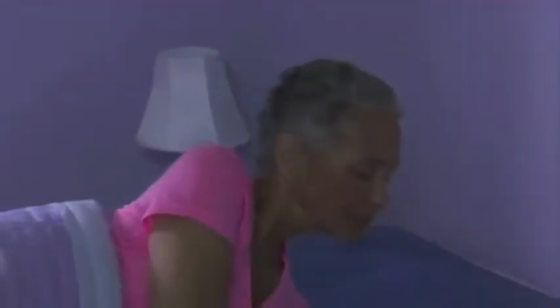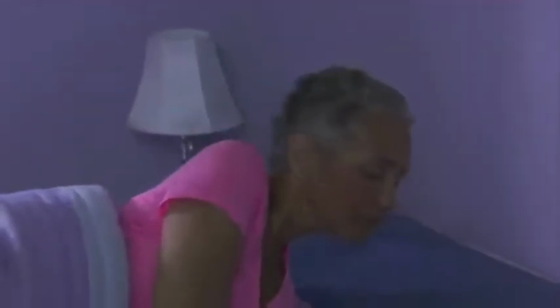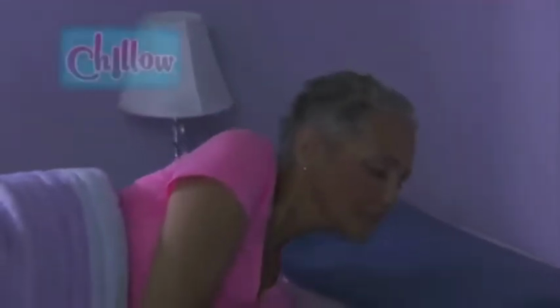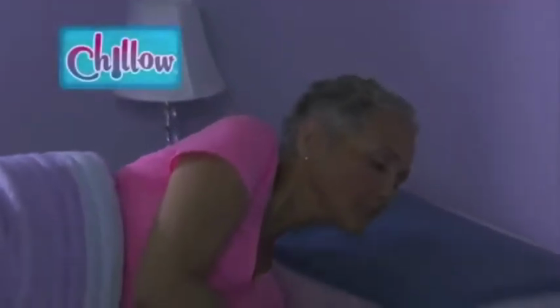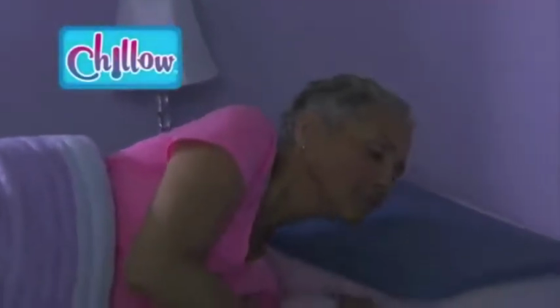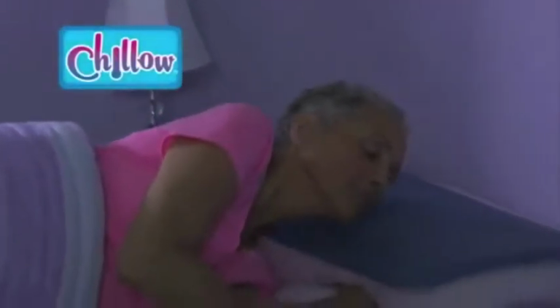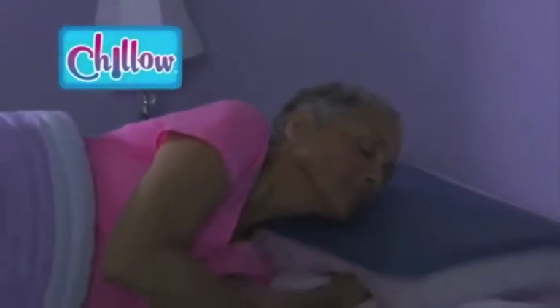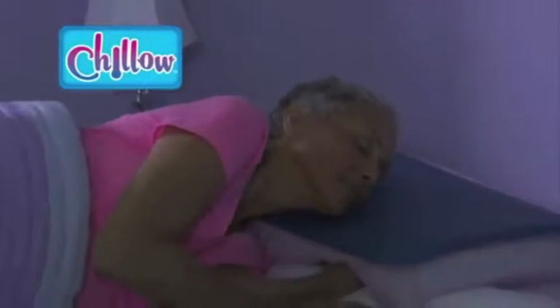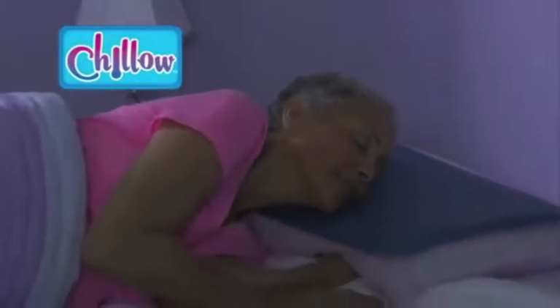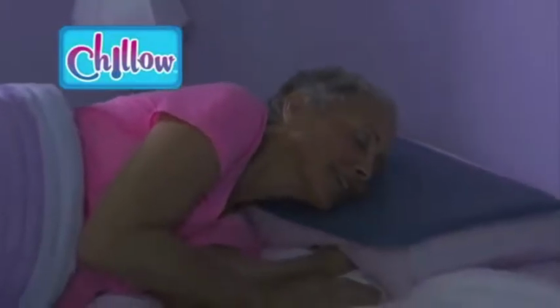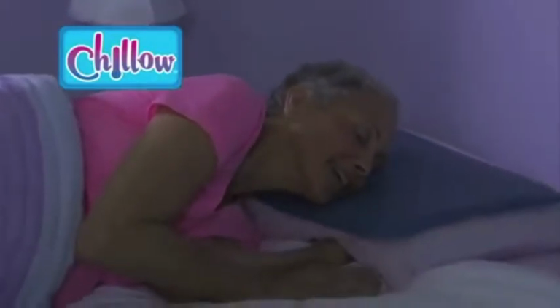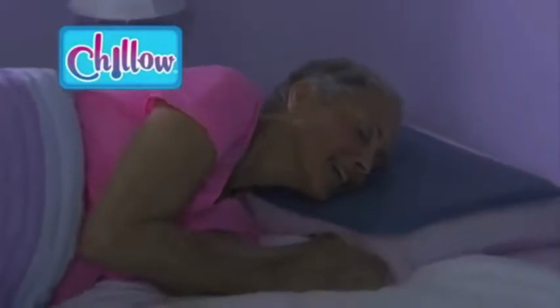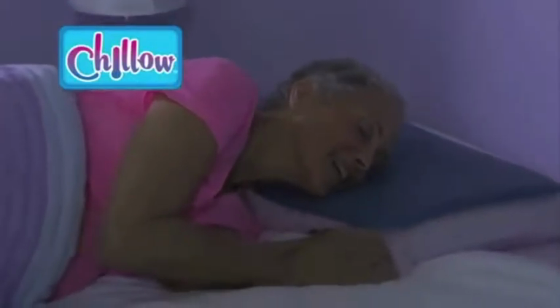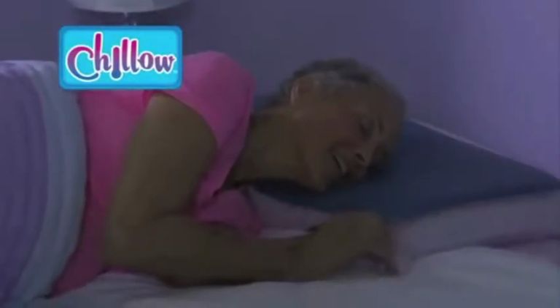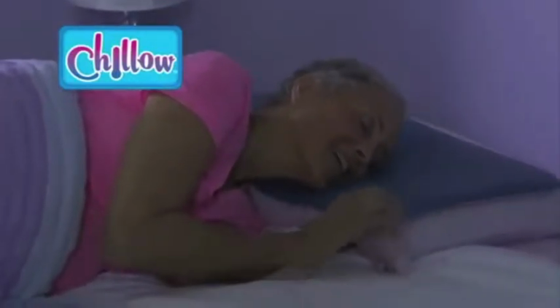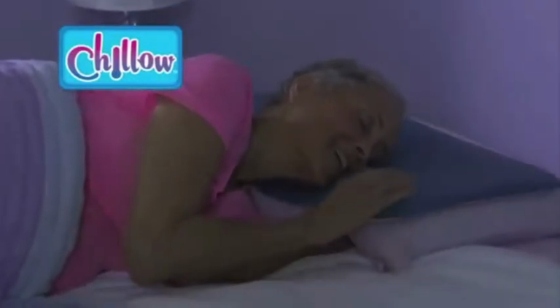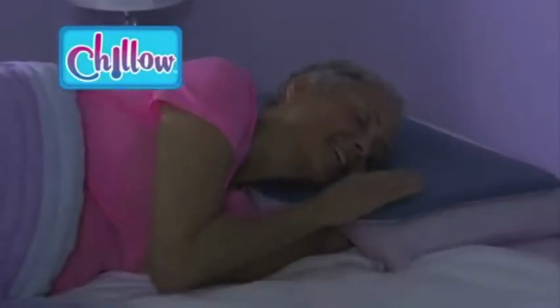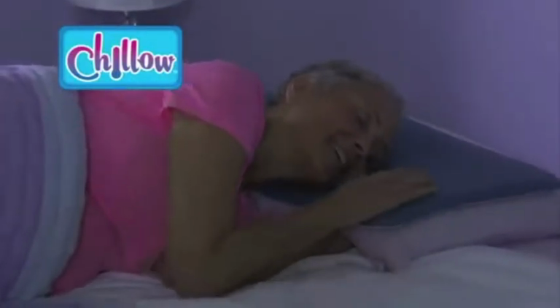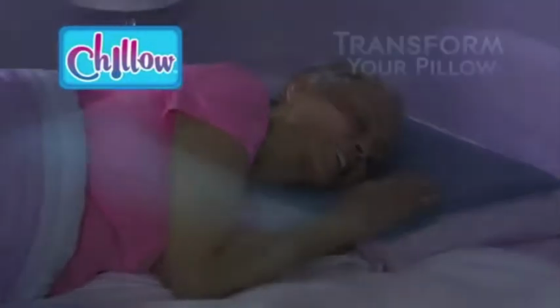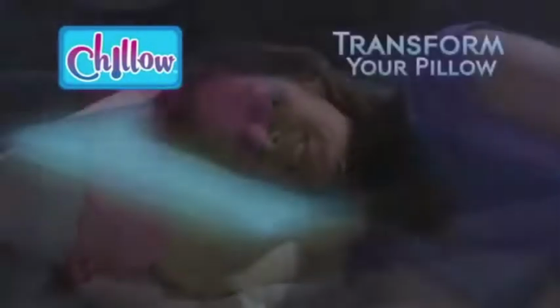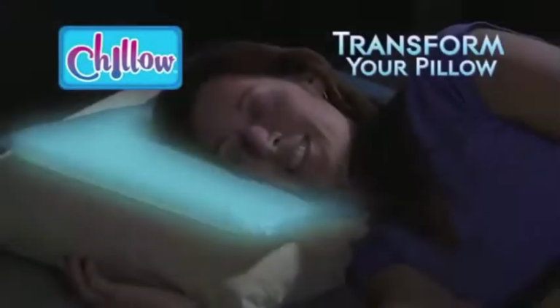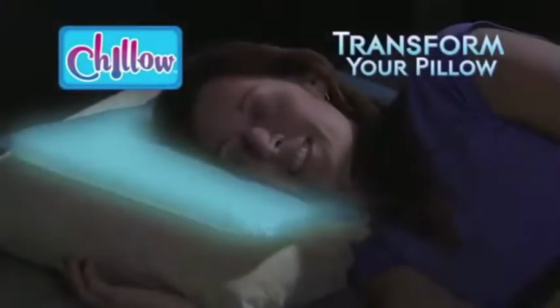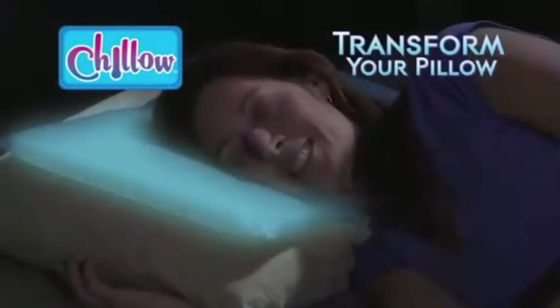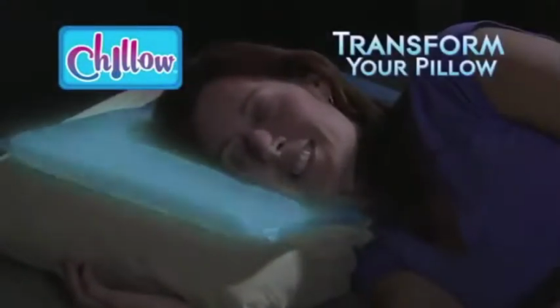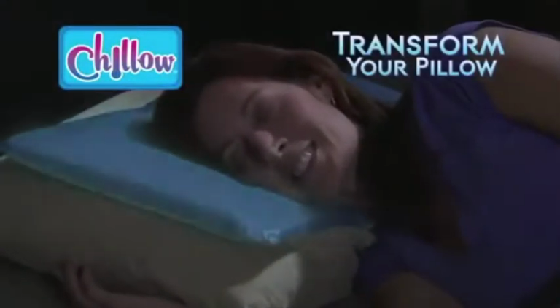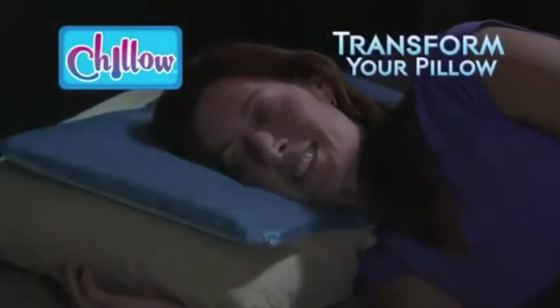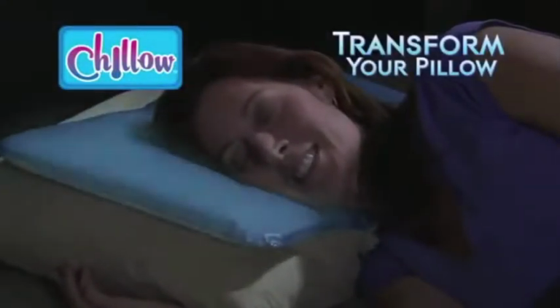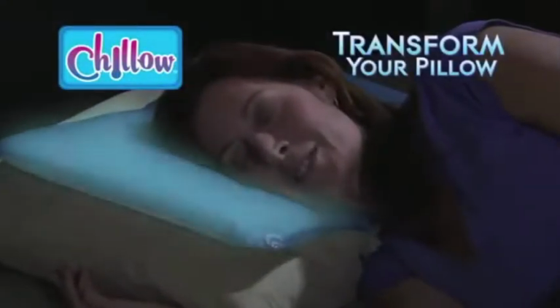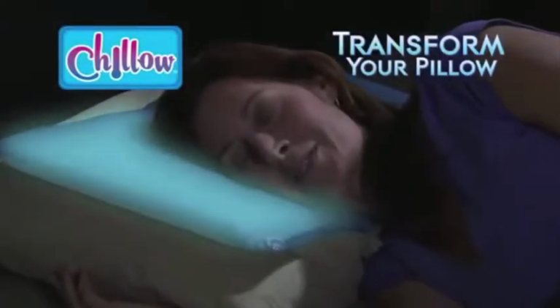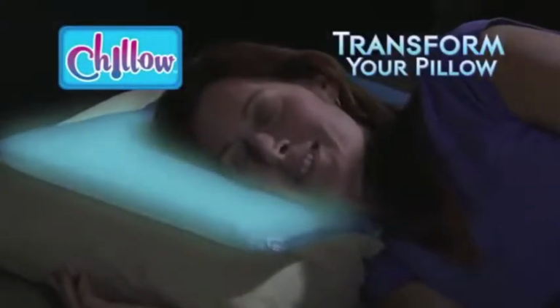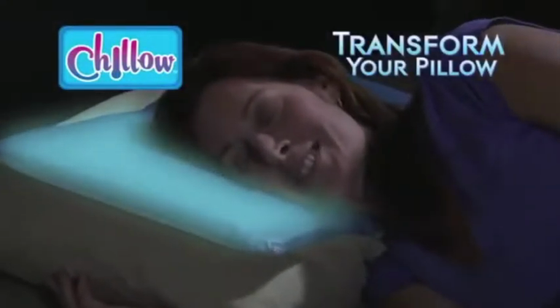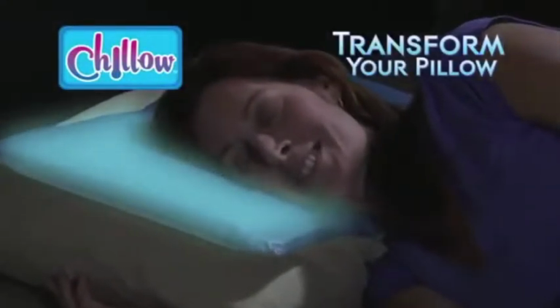Introducing Chill-O, the amazing new pillow pack that transforms your pillow into a Chill-O.